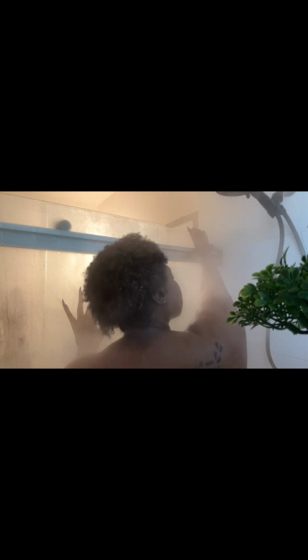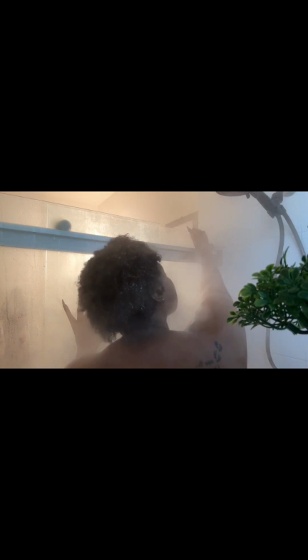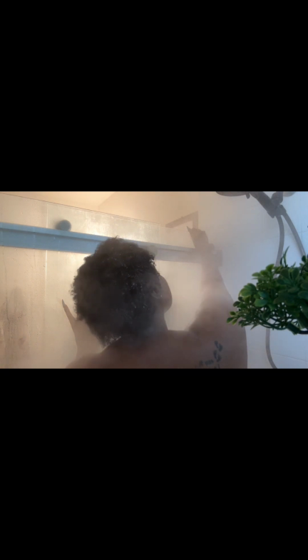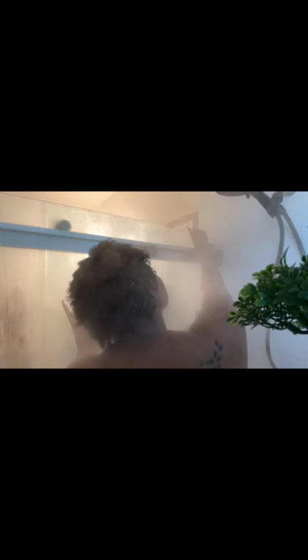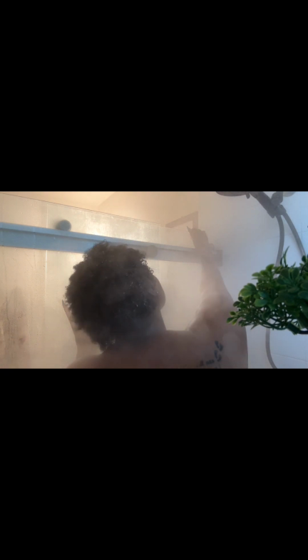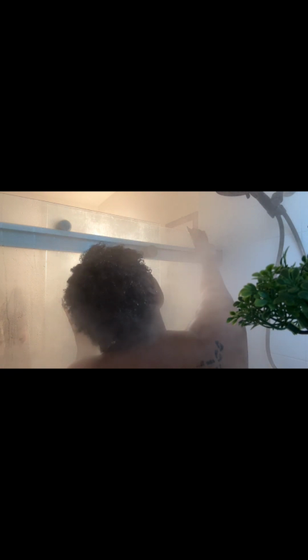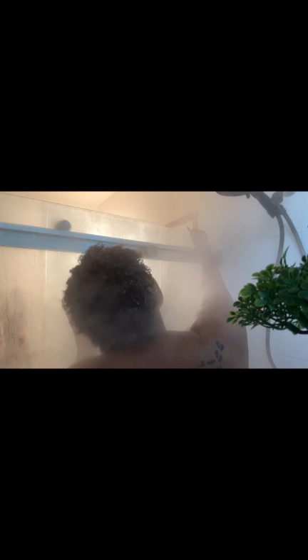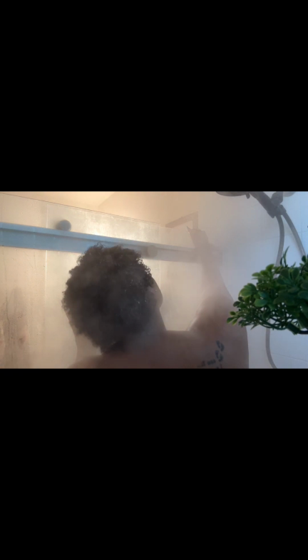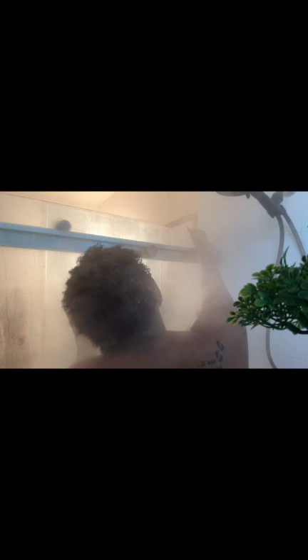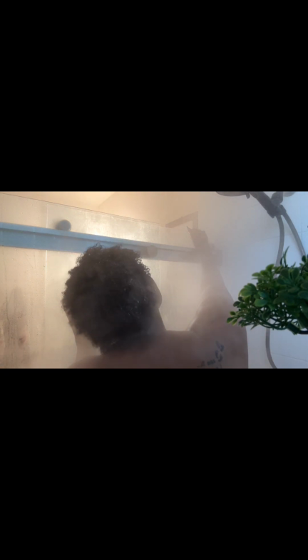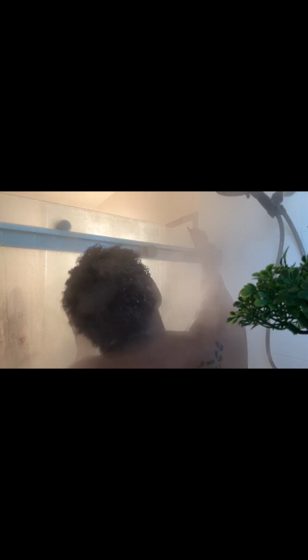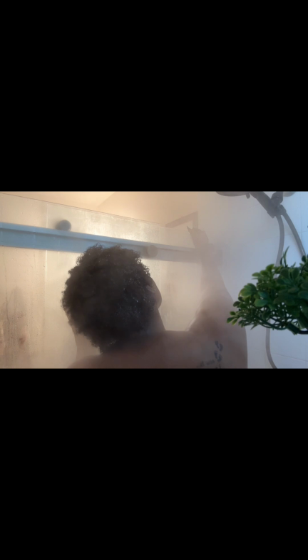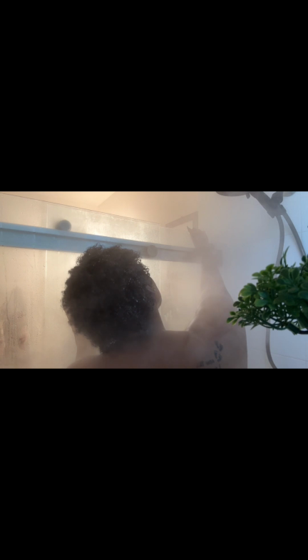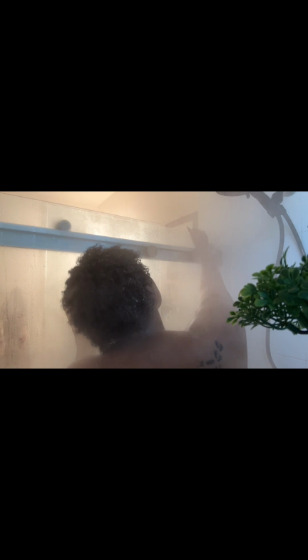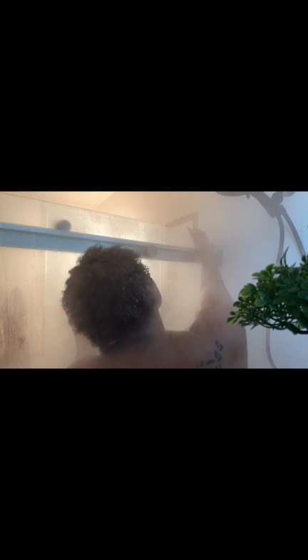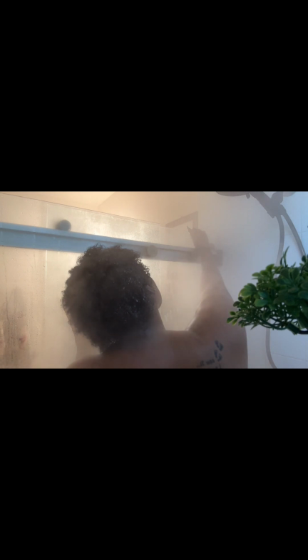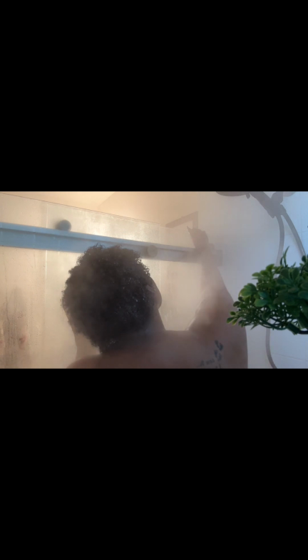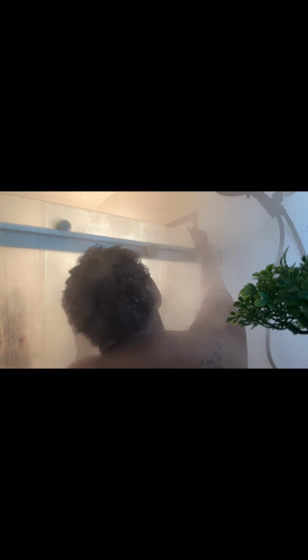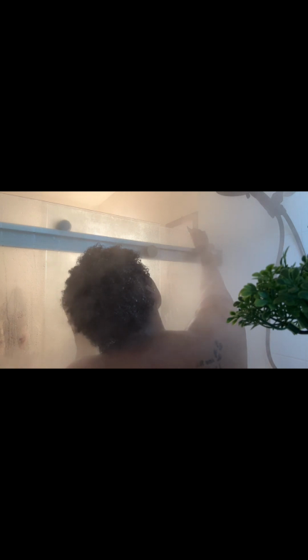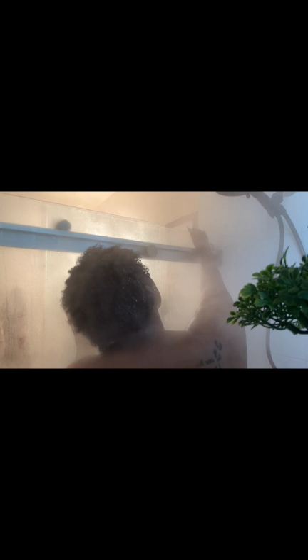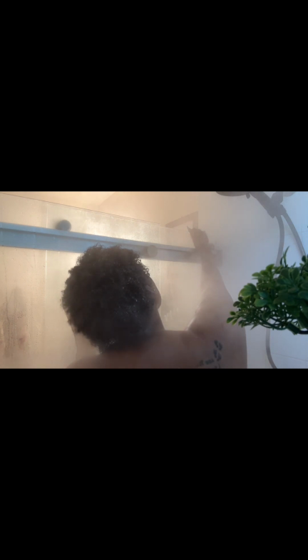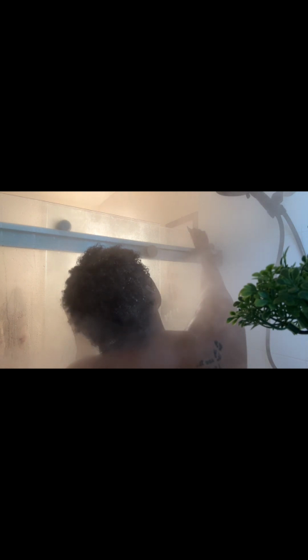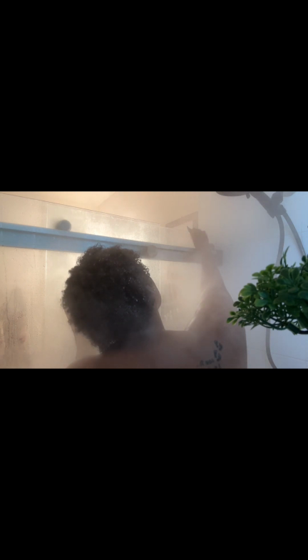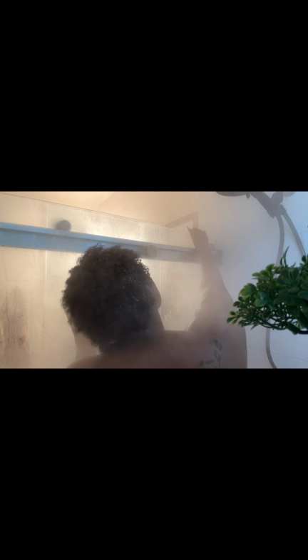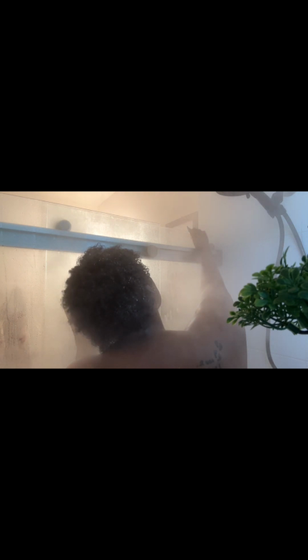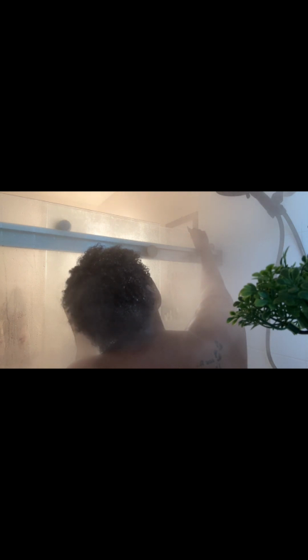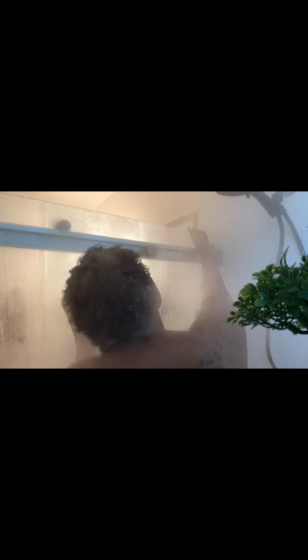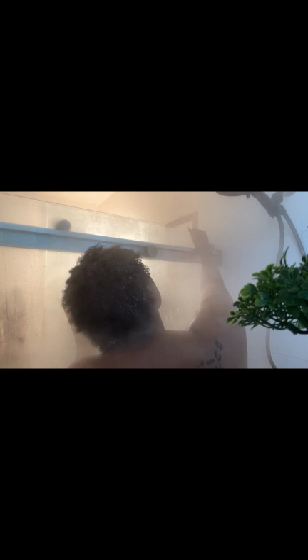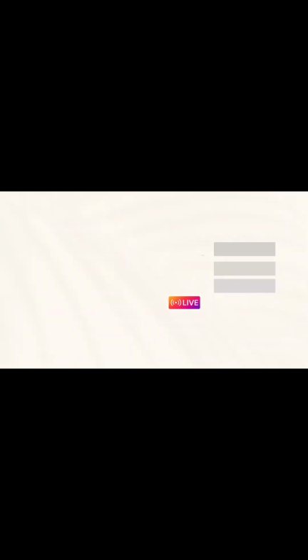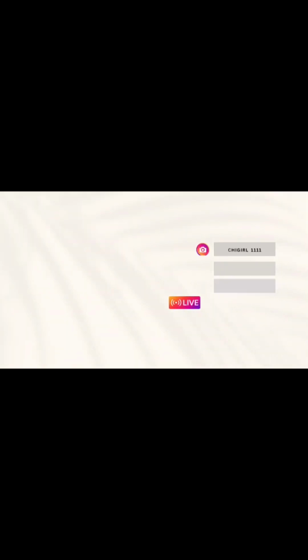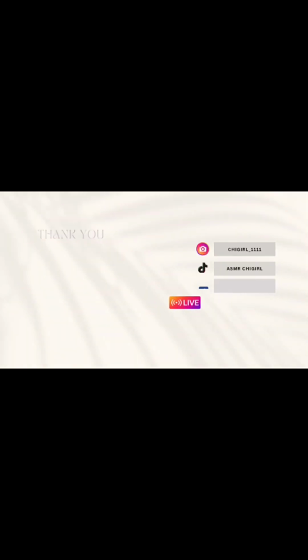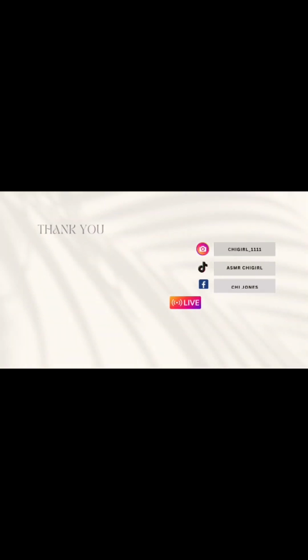I'll see you on the next one! Thank you for watching — make sure you like, comment, and subscribe.